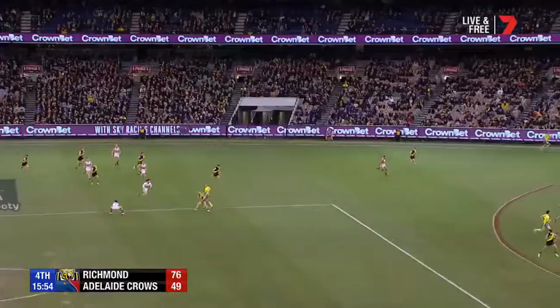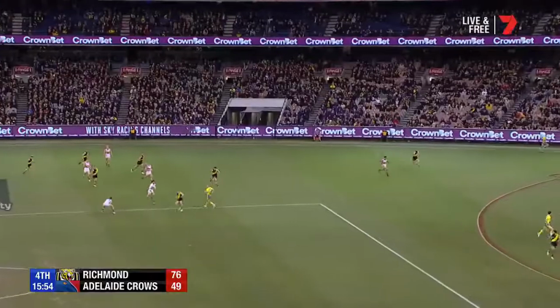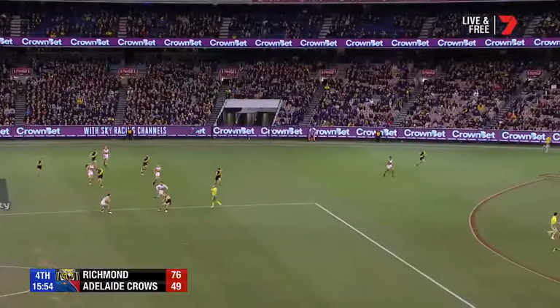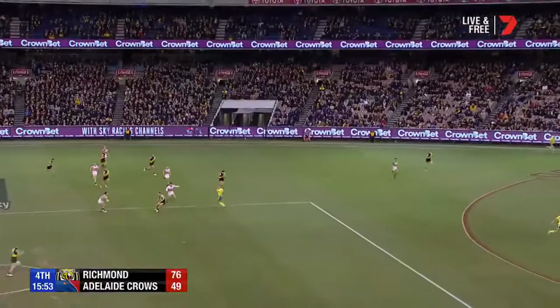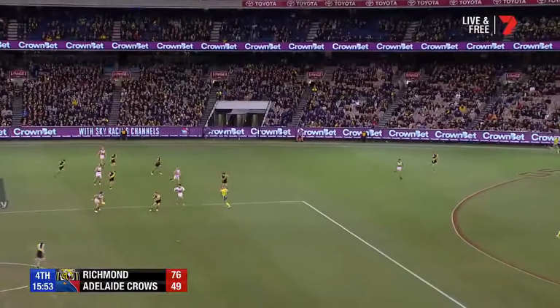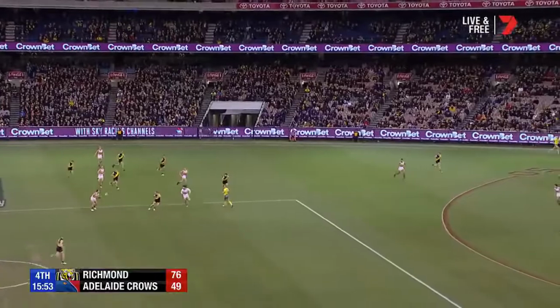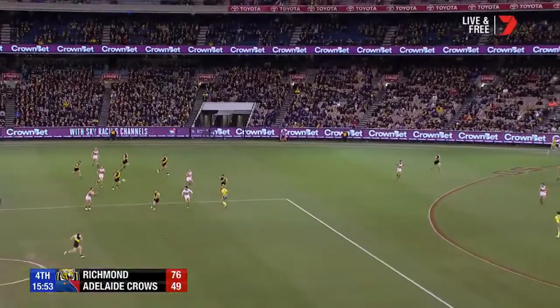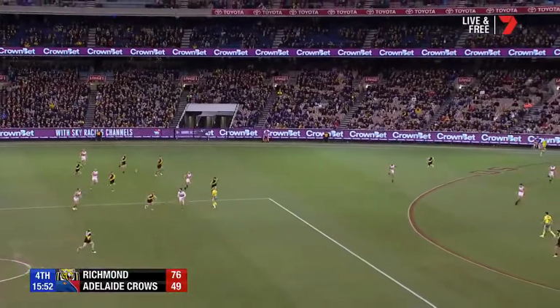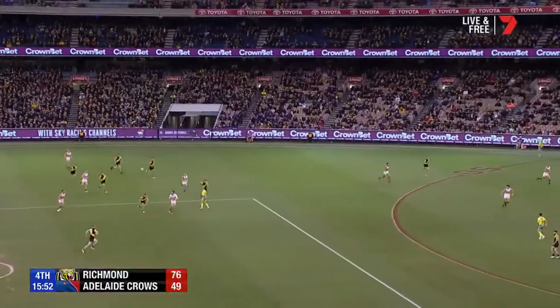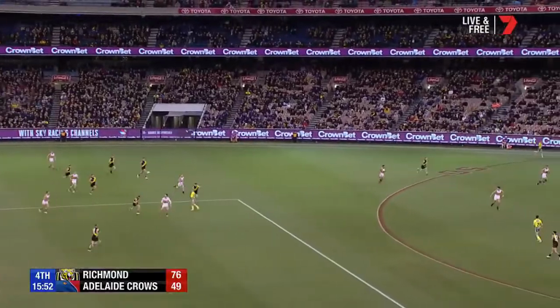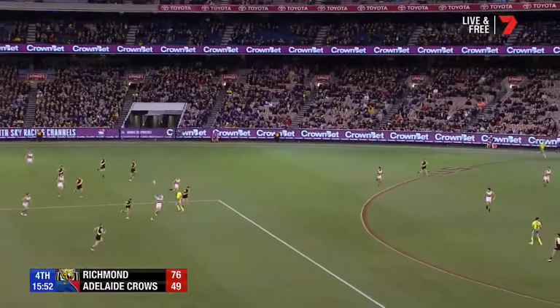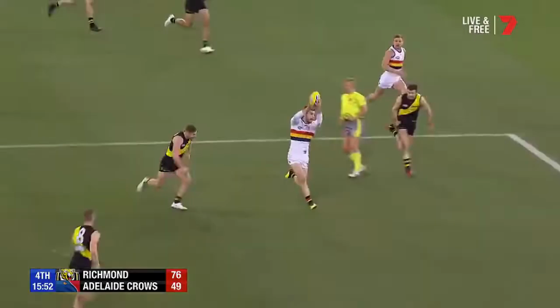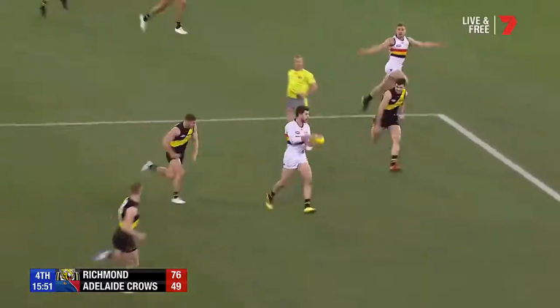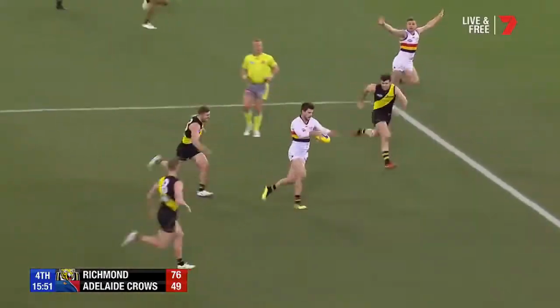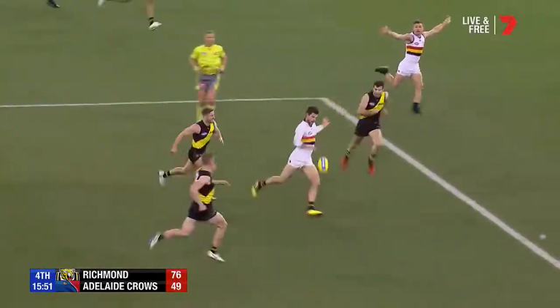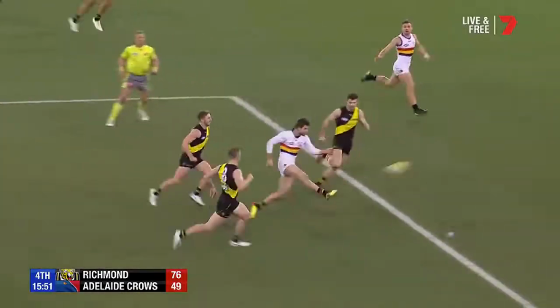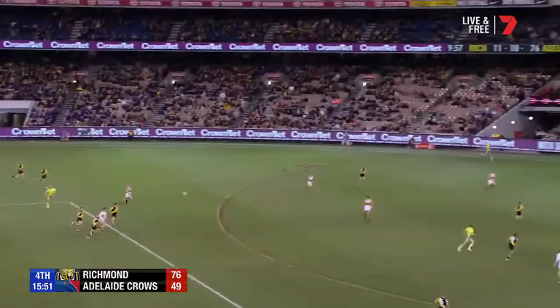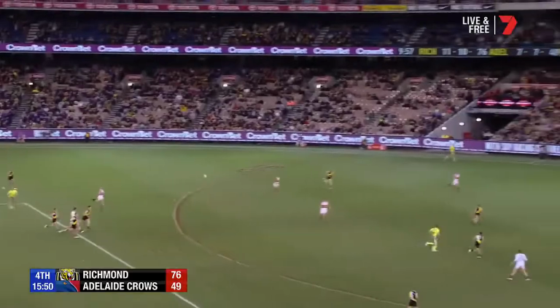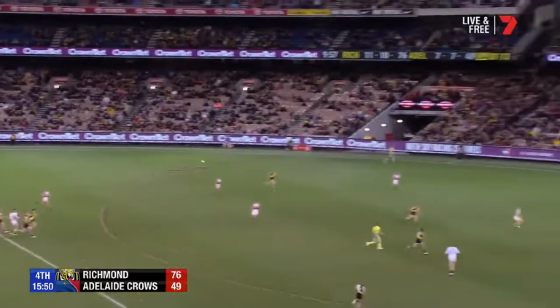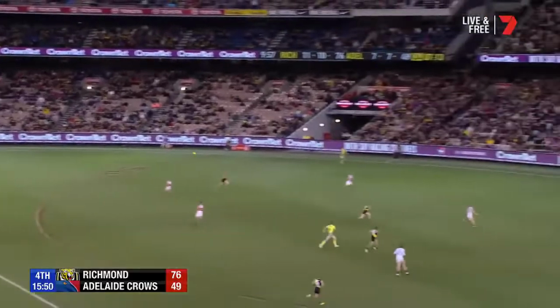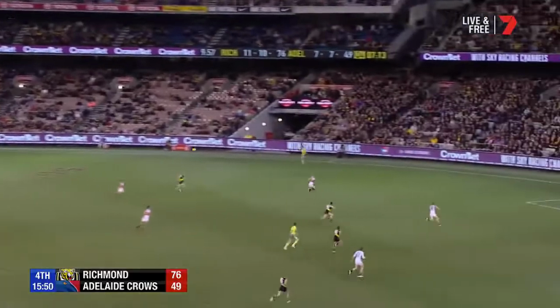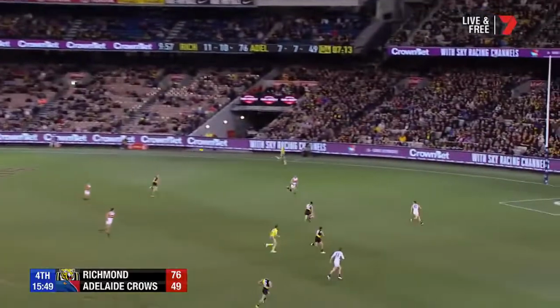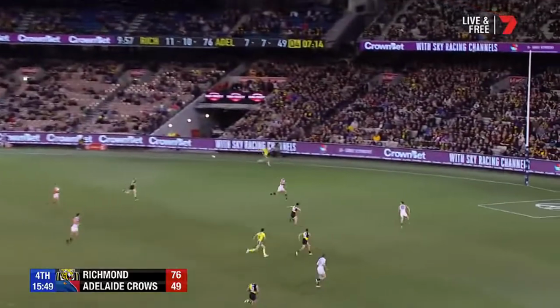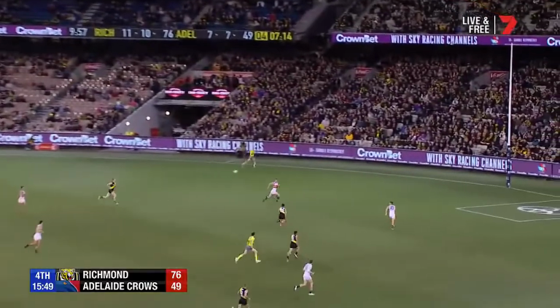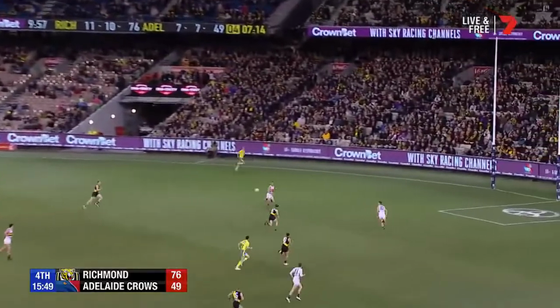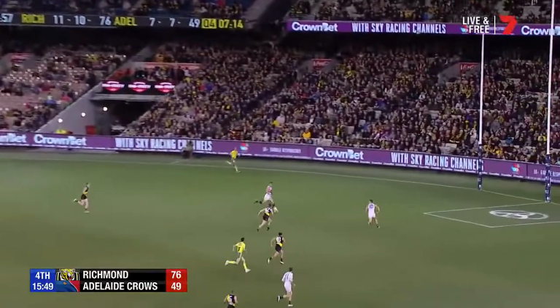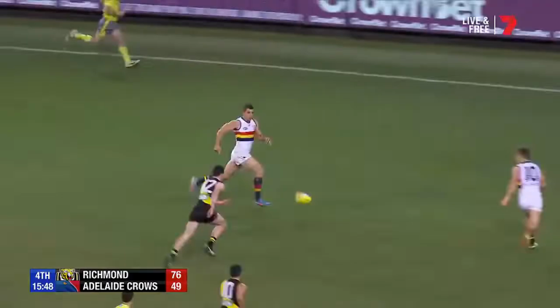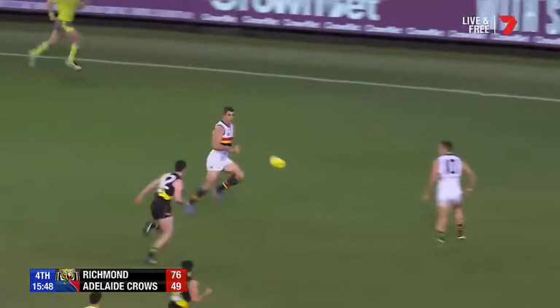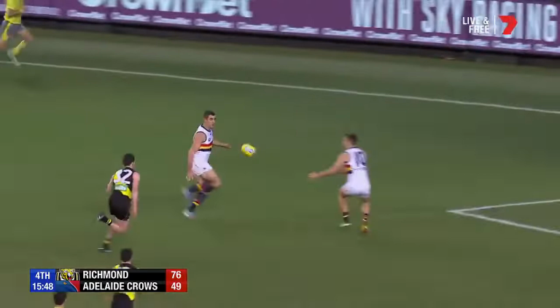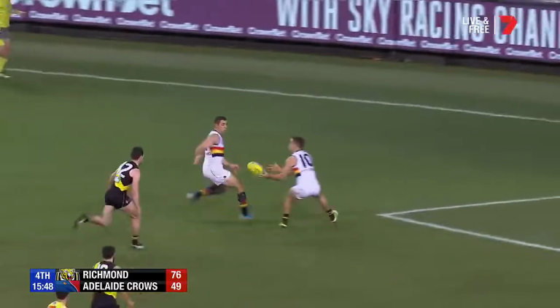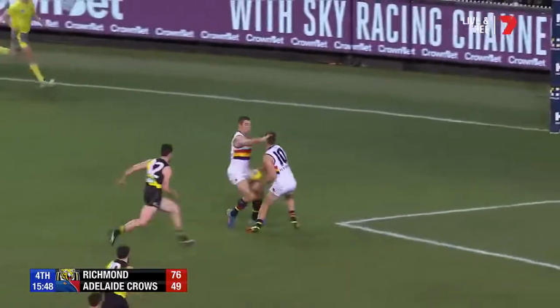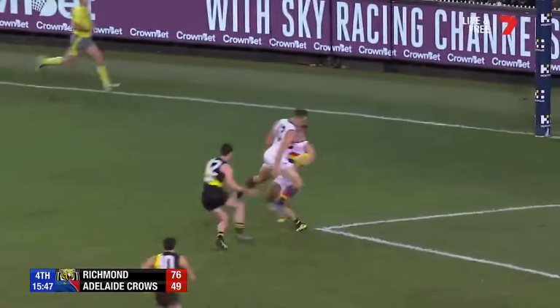Neat kick to Douglas. Douglas' handball to Gibbs, and then Gibbs with a lovely looking kick — it should be a goal.